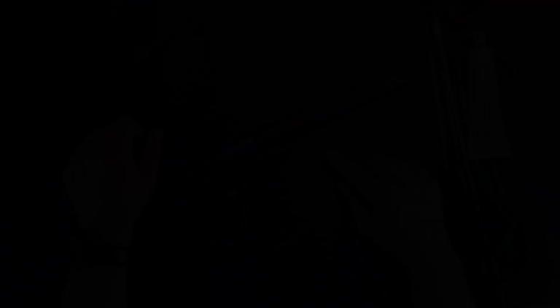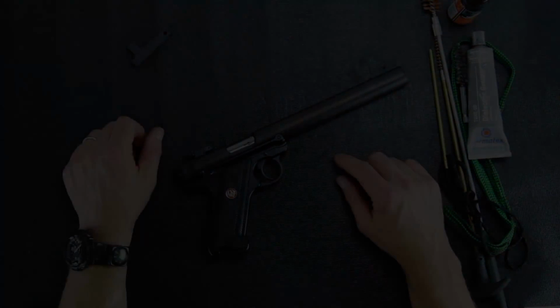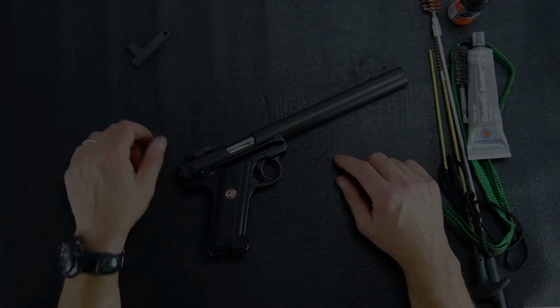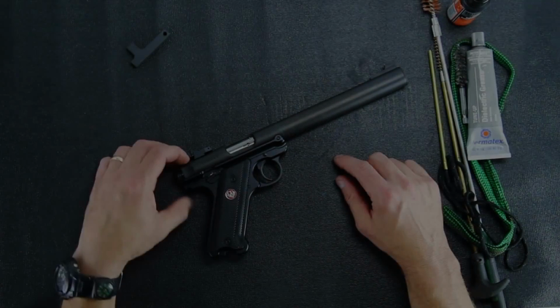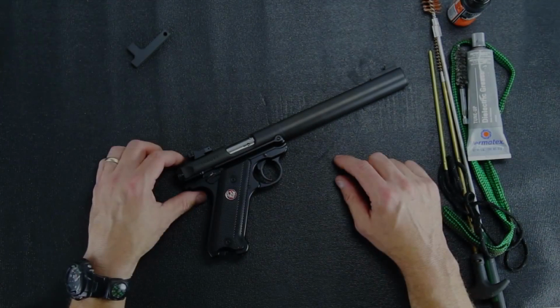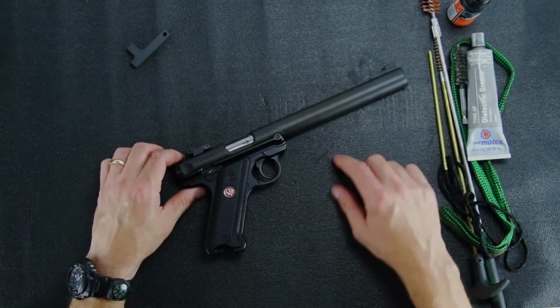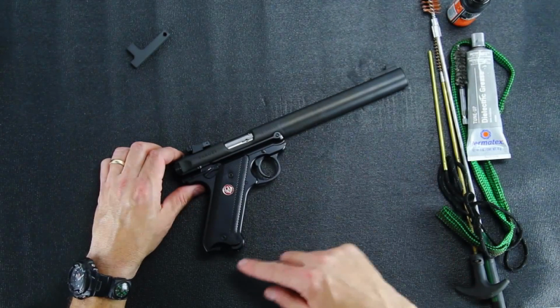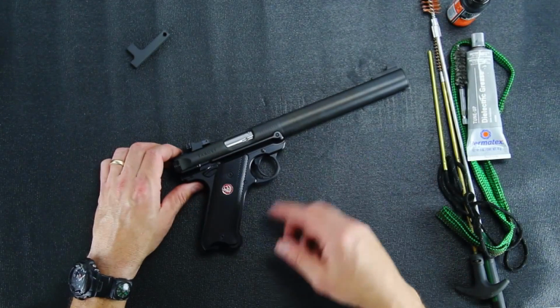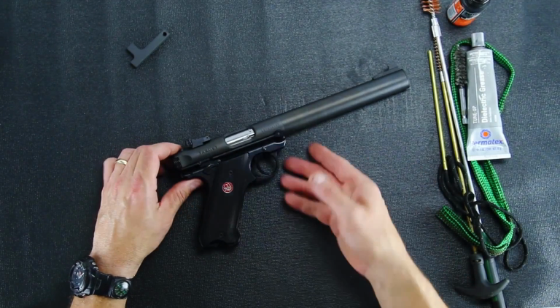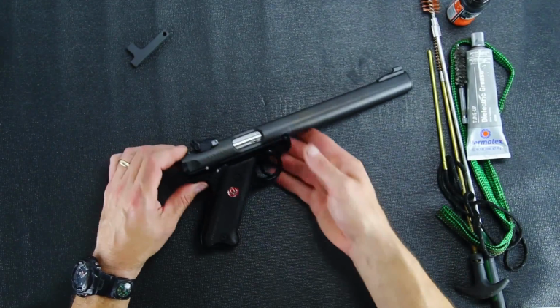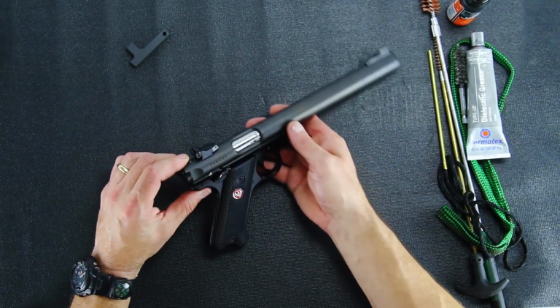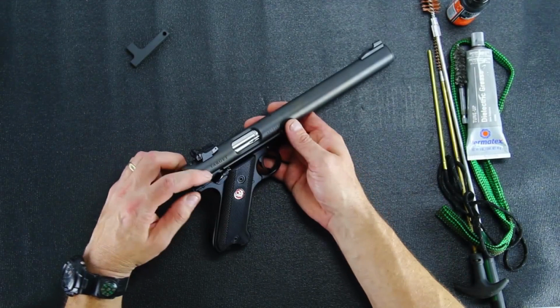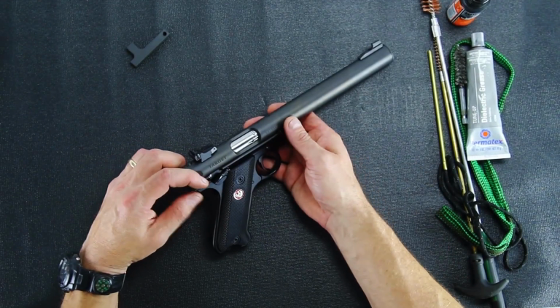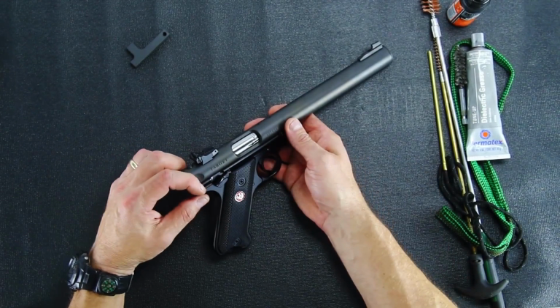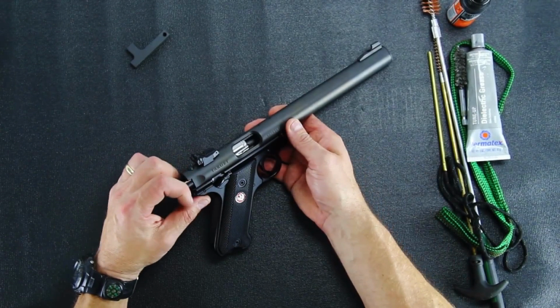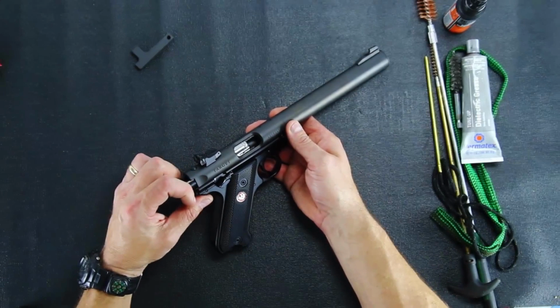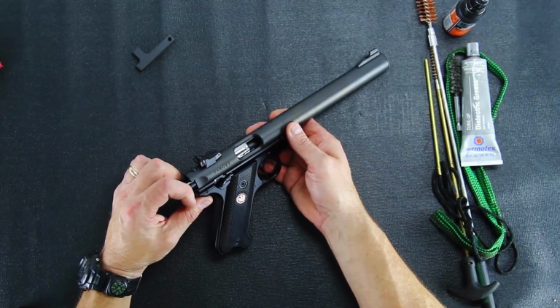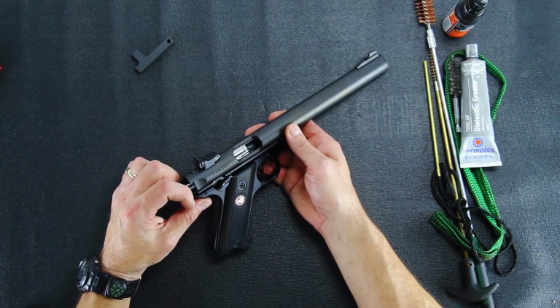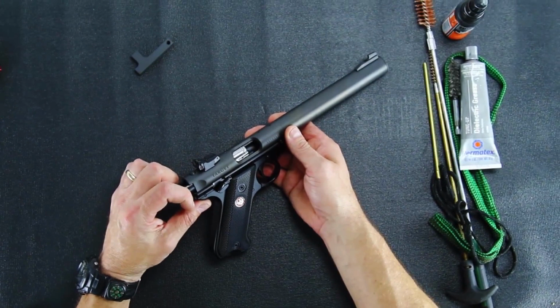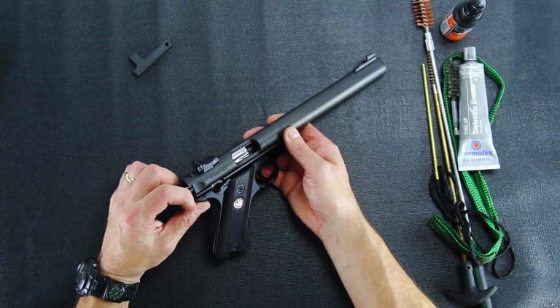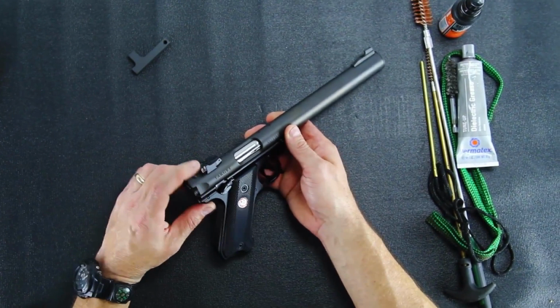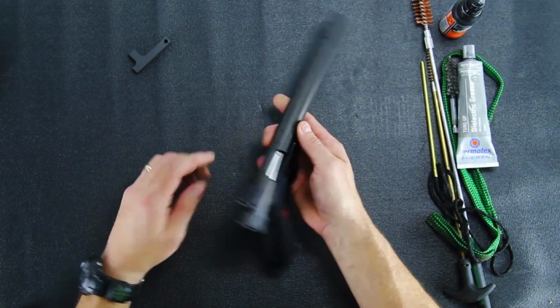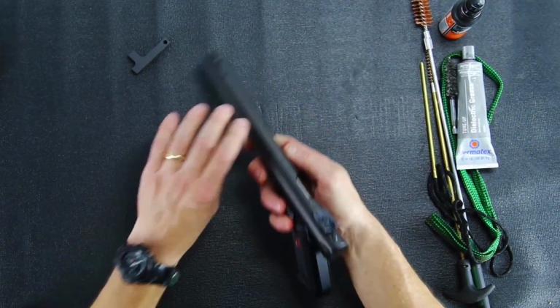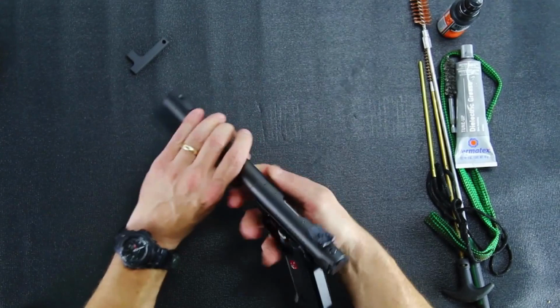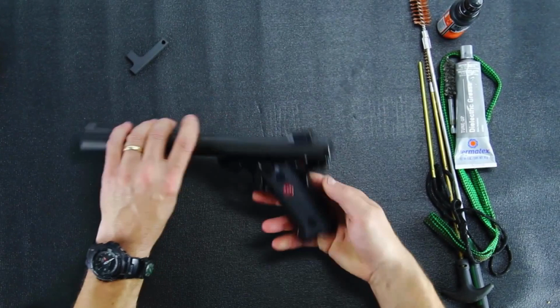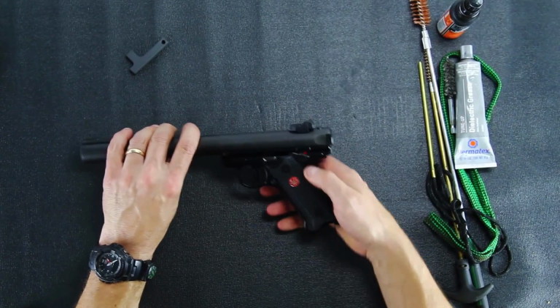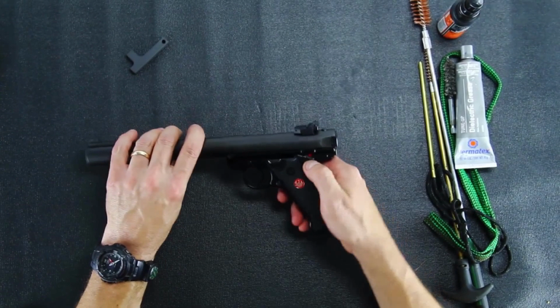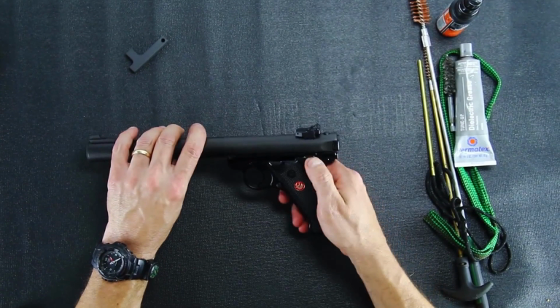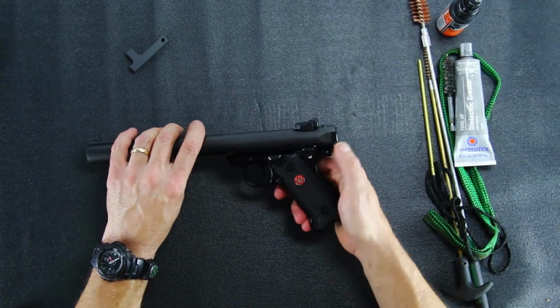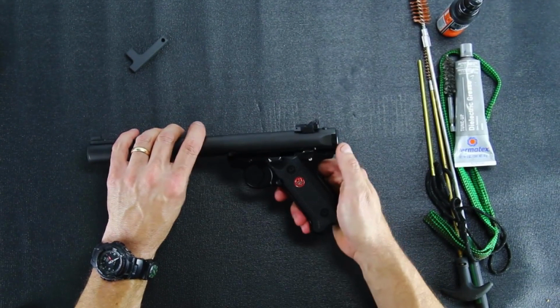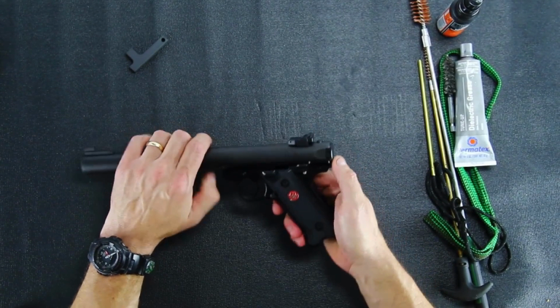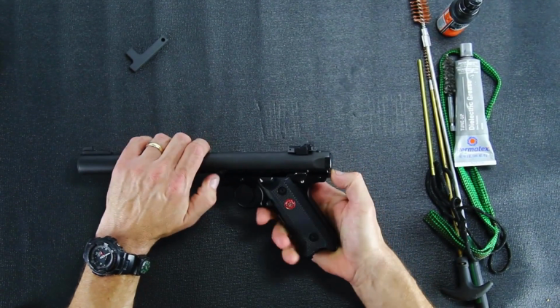Ruger Mark 4 and tackle. Remove the magazine. Ensure that the pistol is unloaded. Safety on.